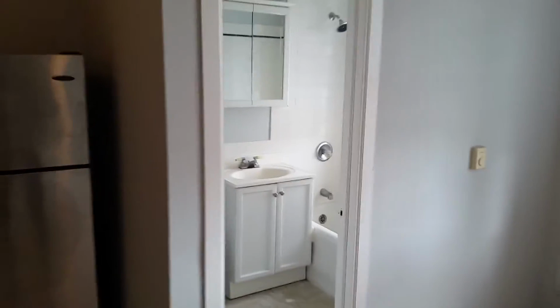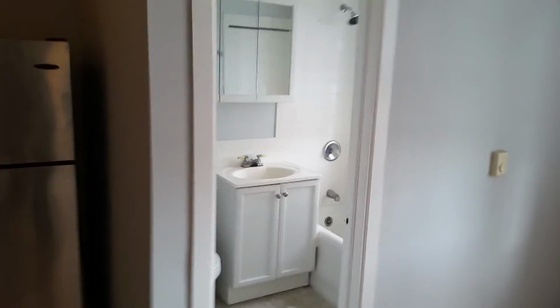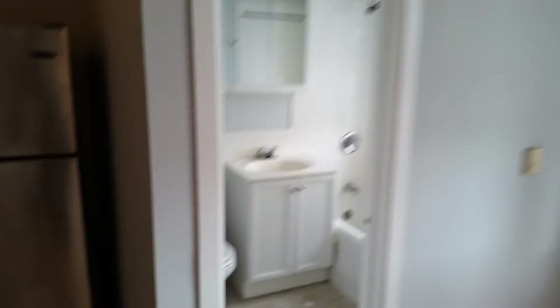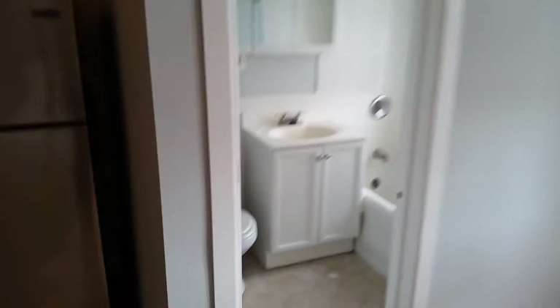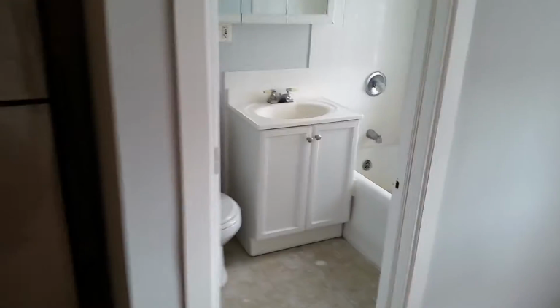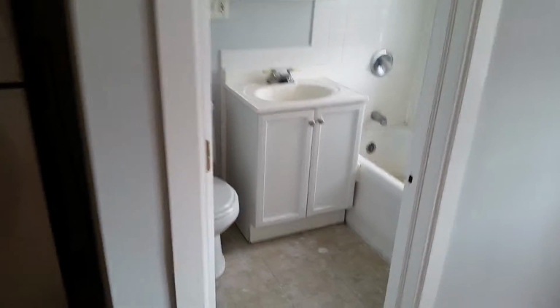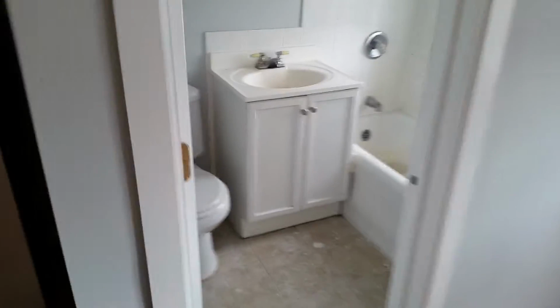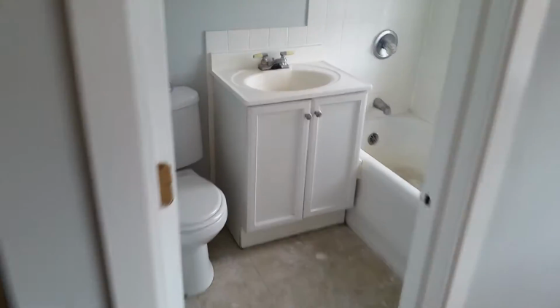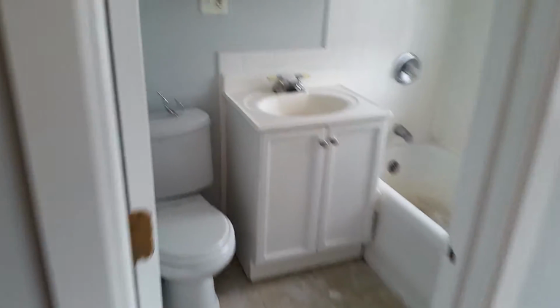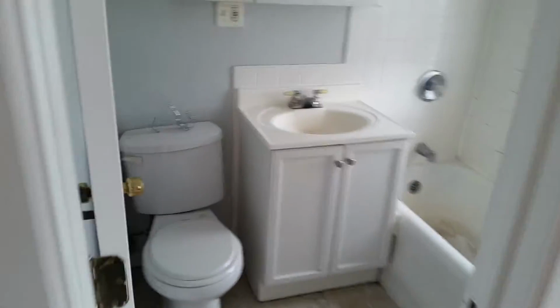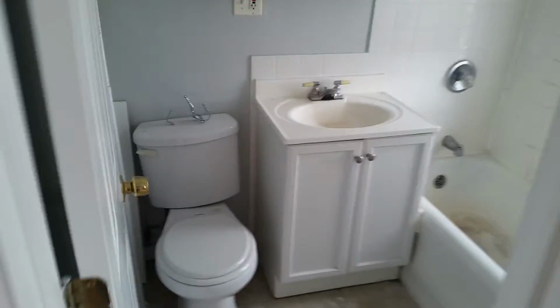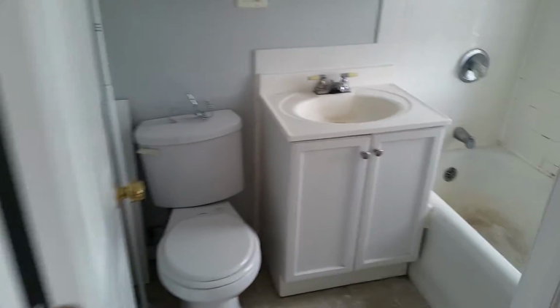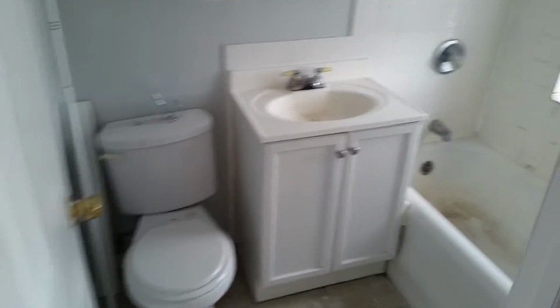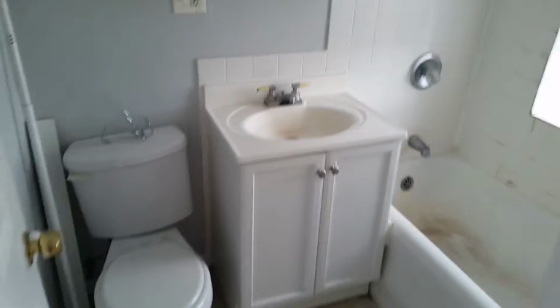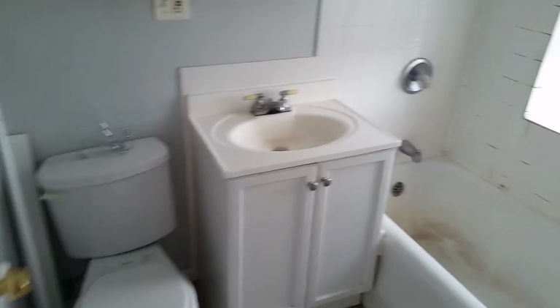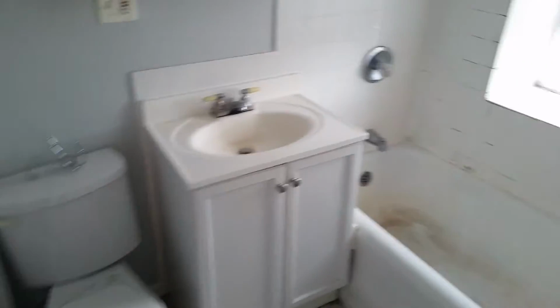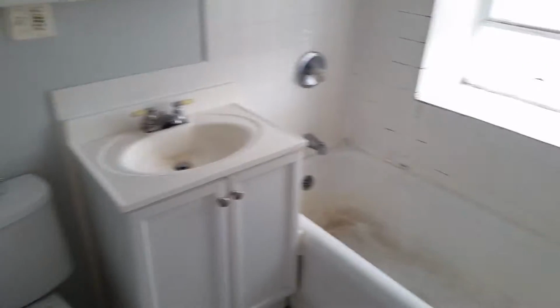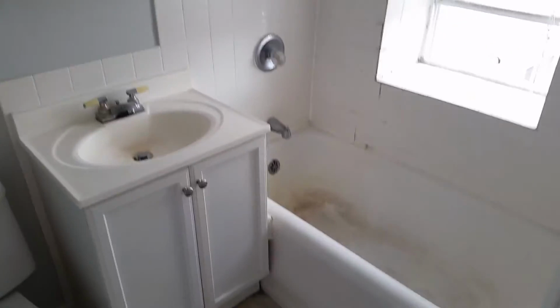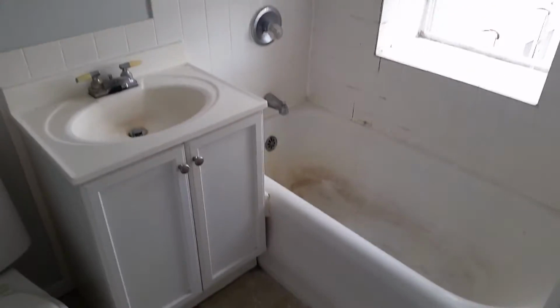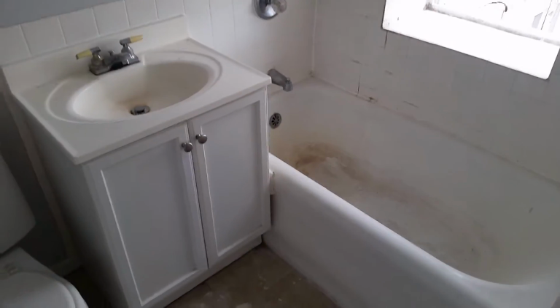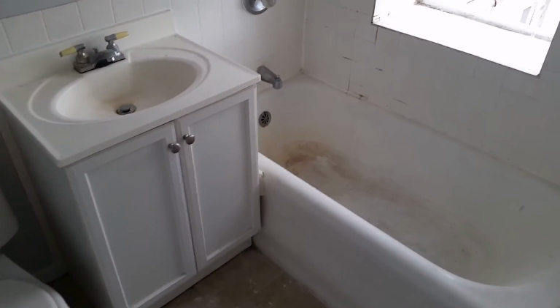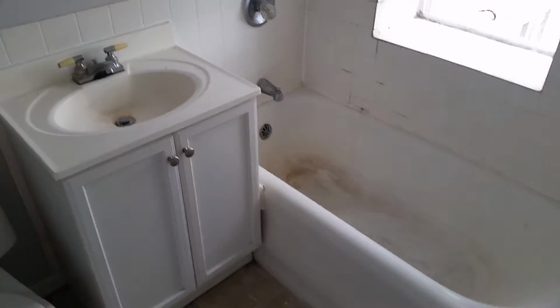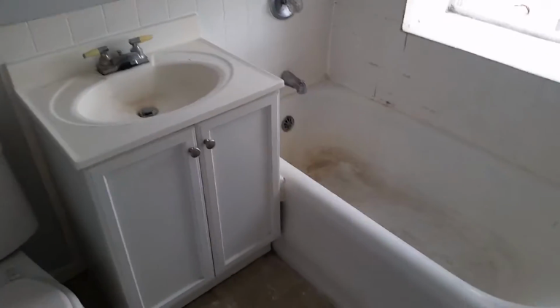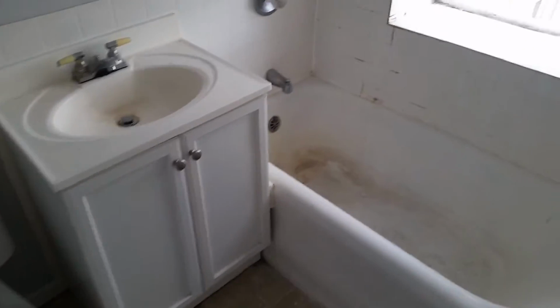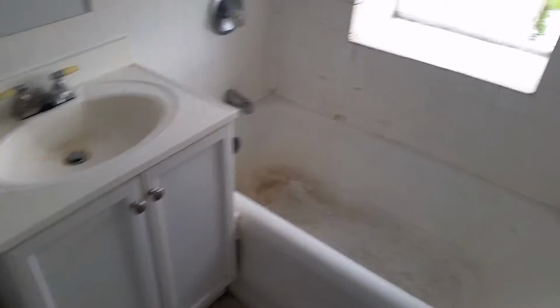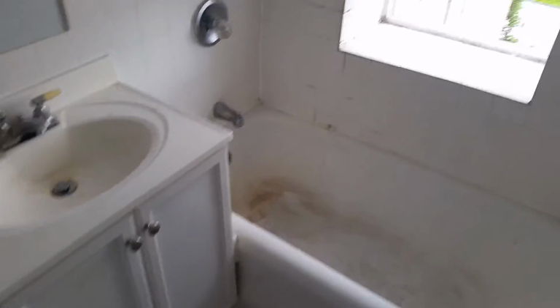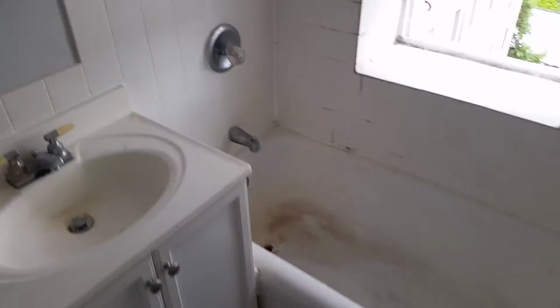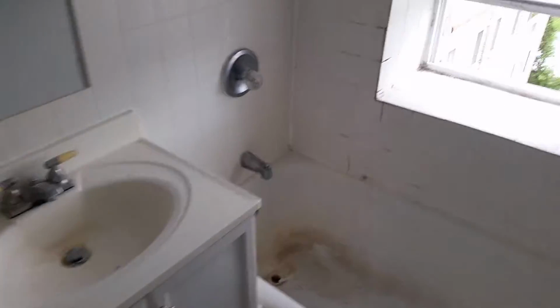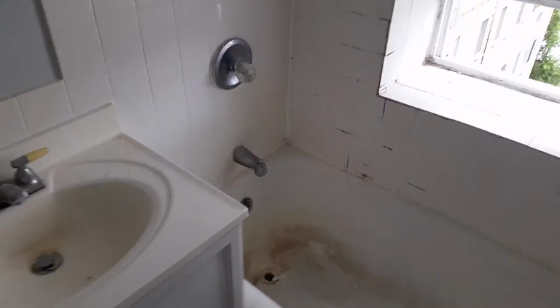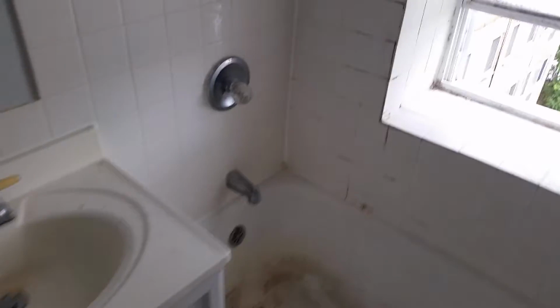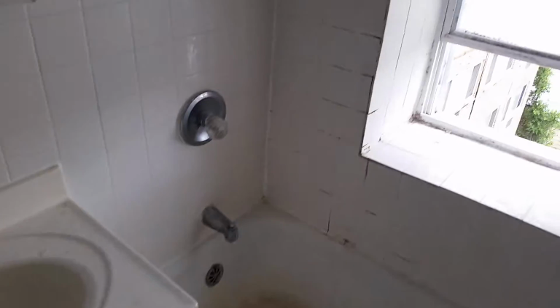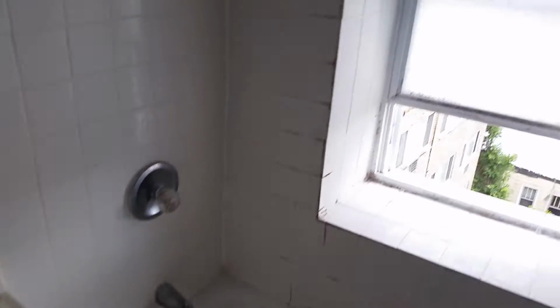Let me show you the bathroom real quick. They are going to redo the tub here, so that'll be all new.